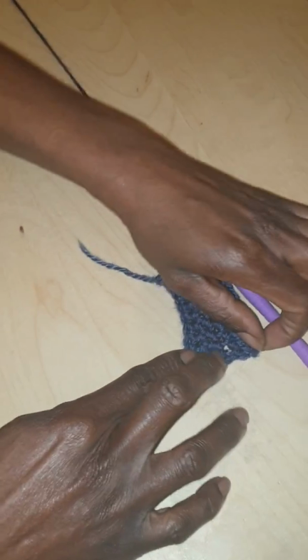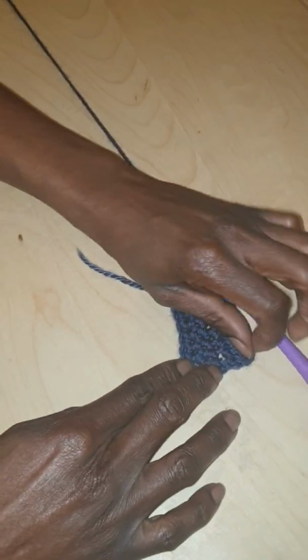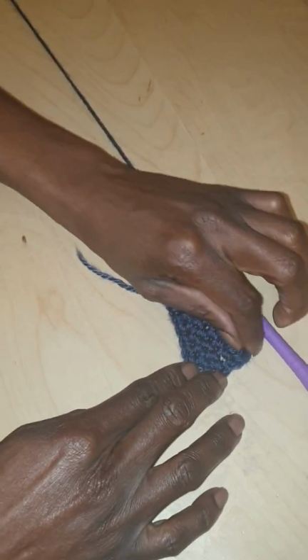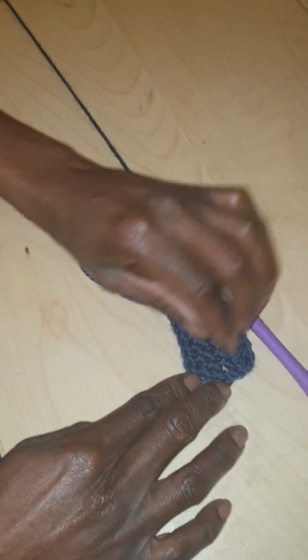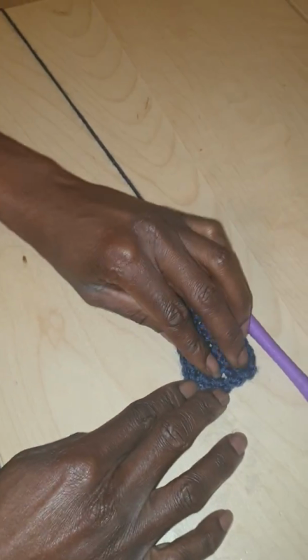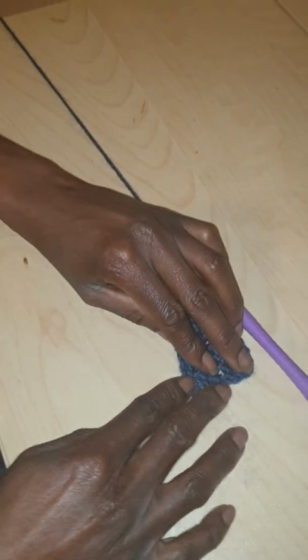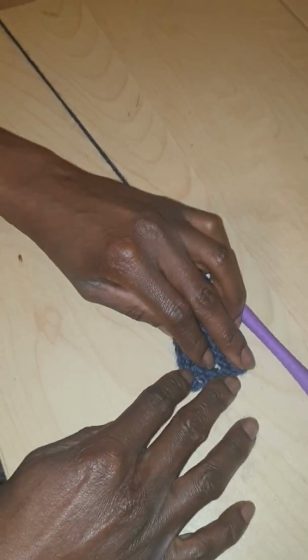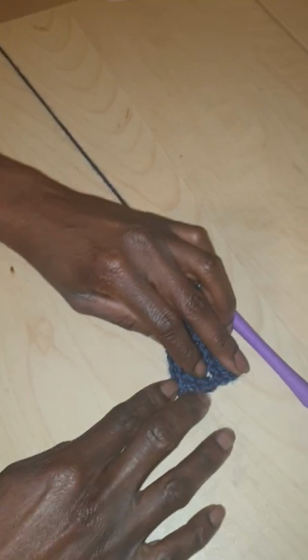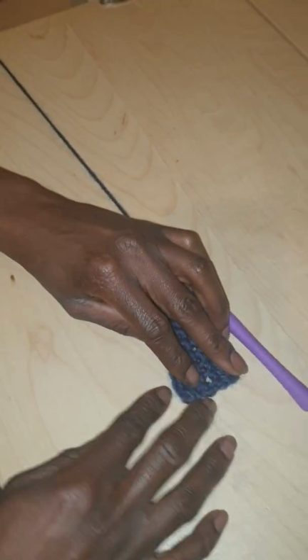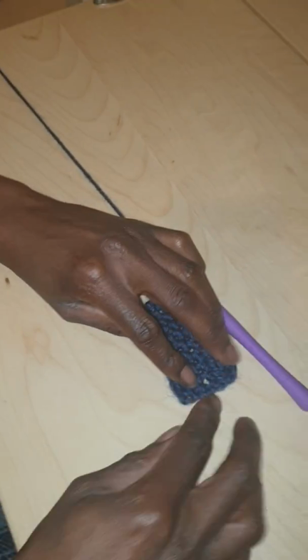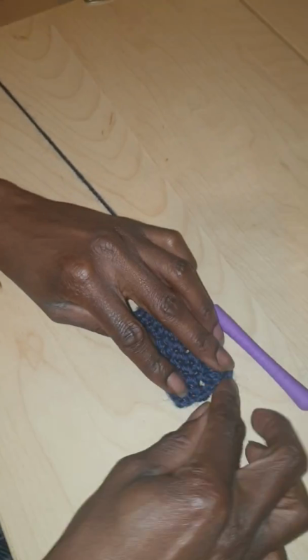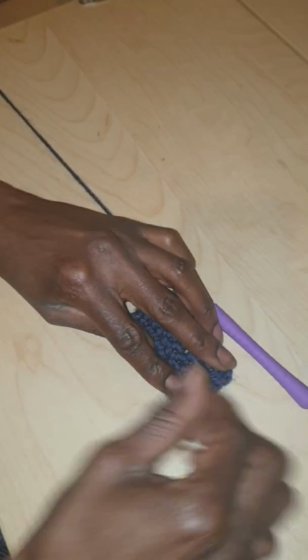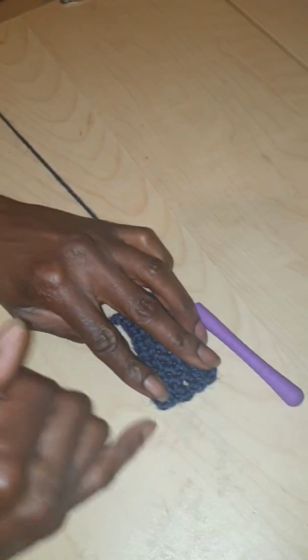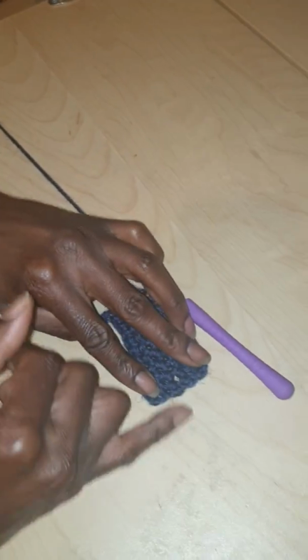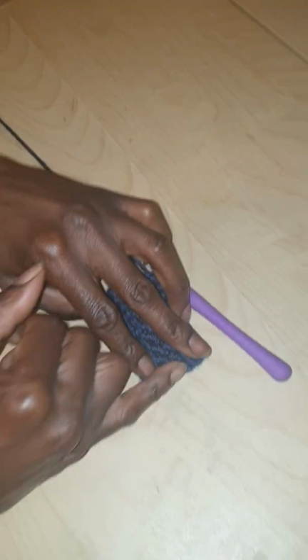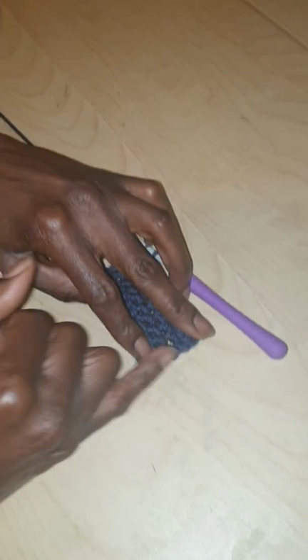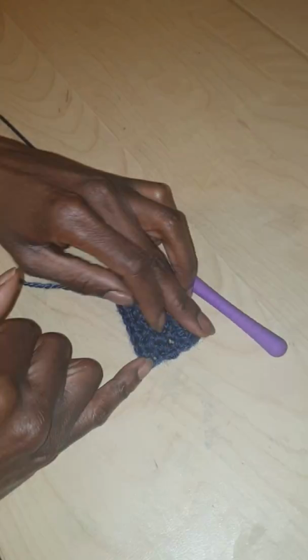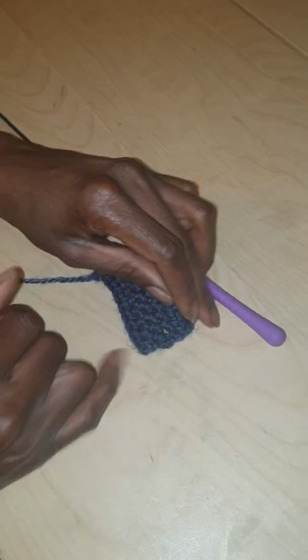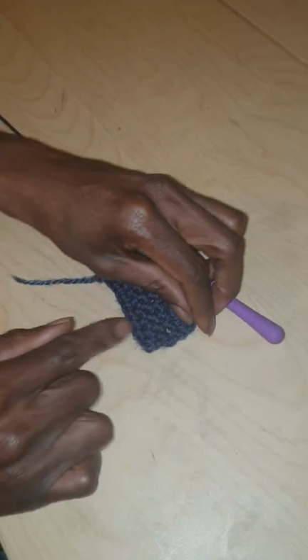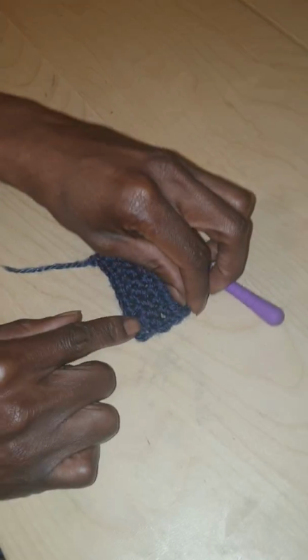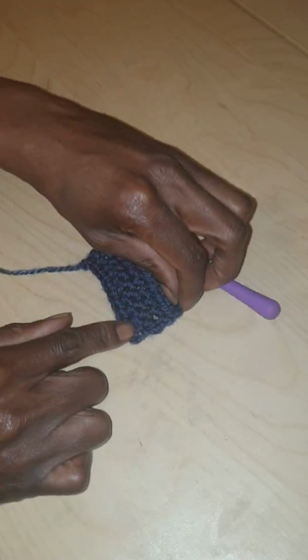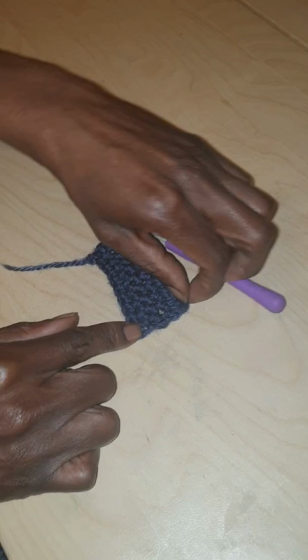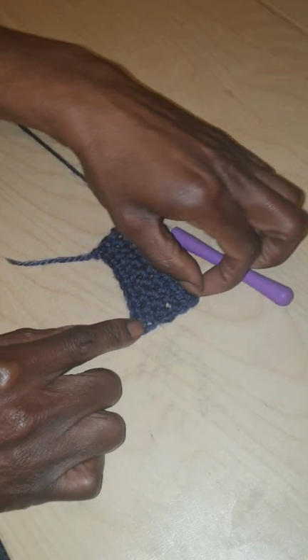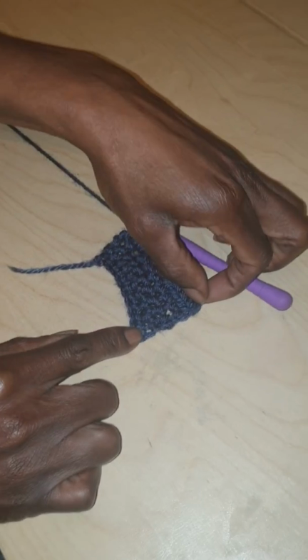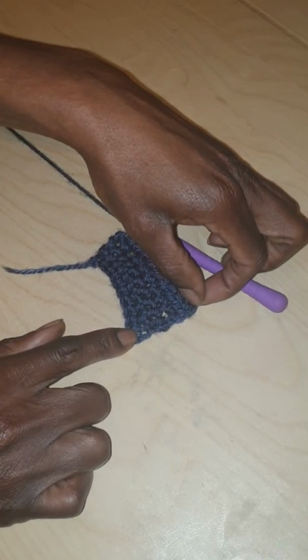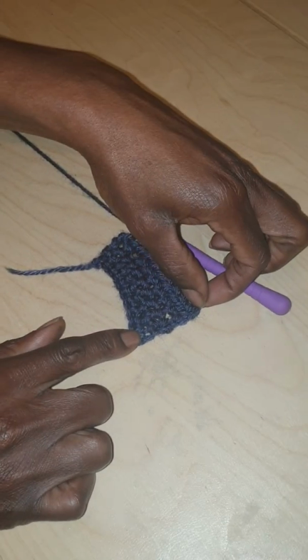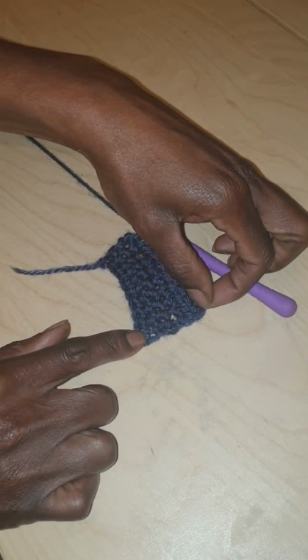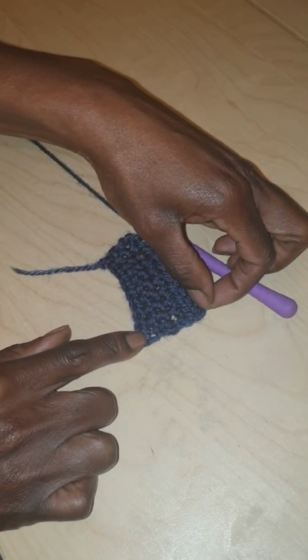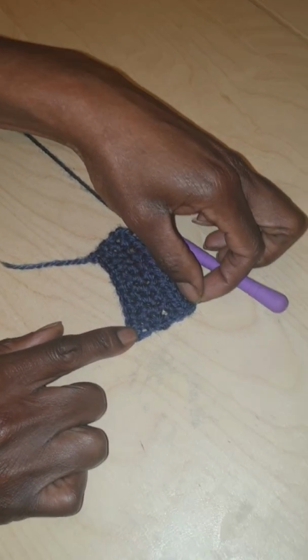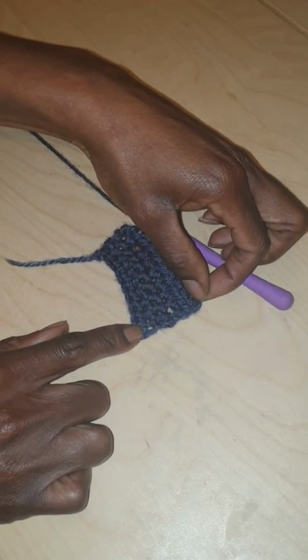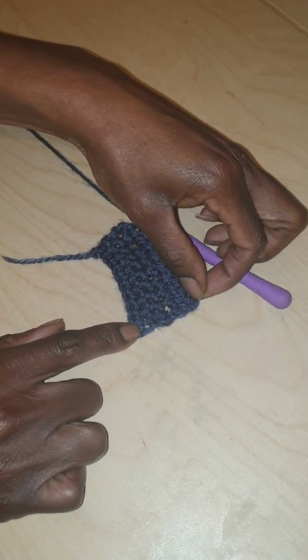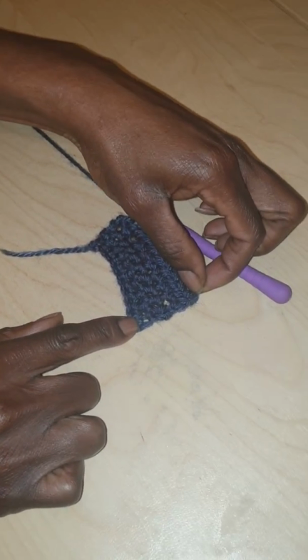See how the work is all nice and straight — and that's exactly what you want.